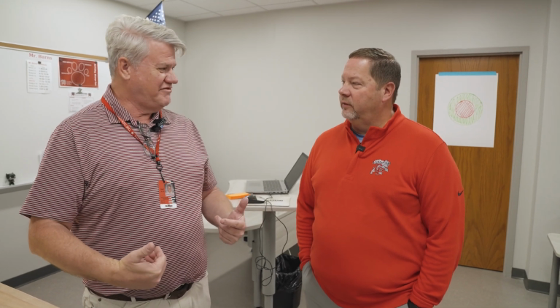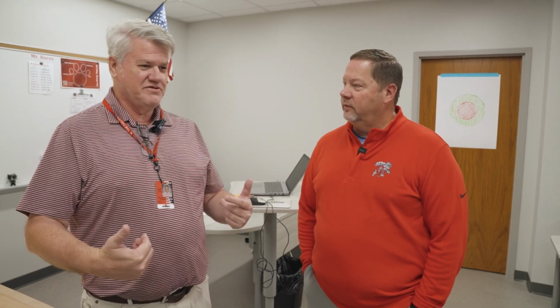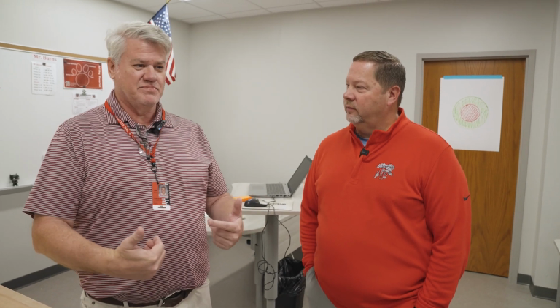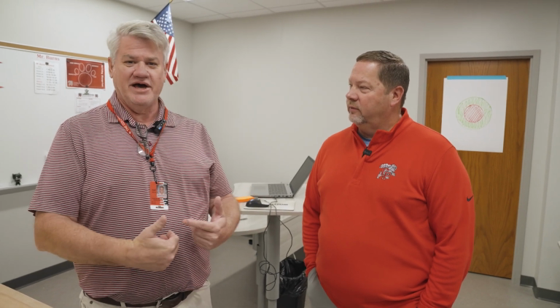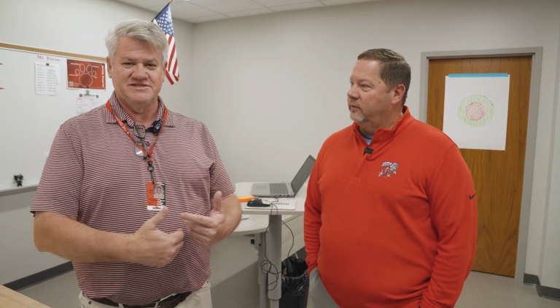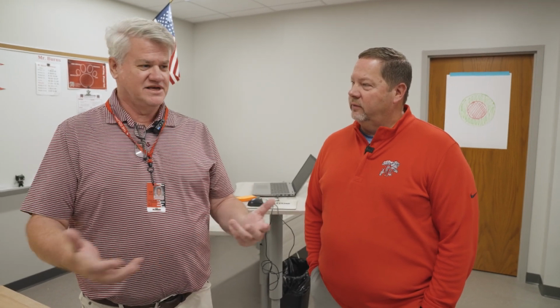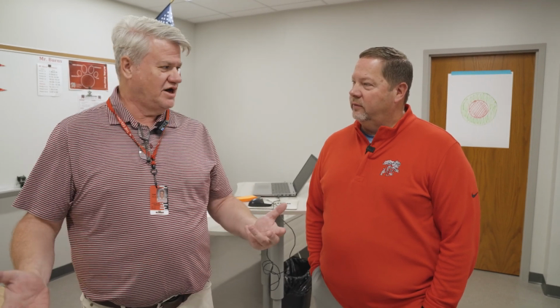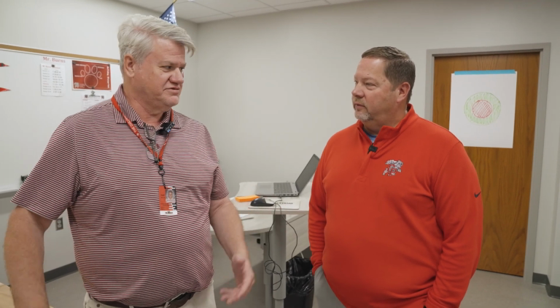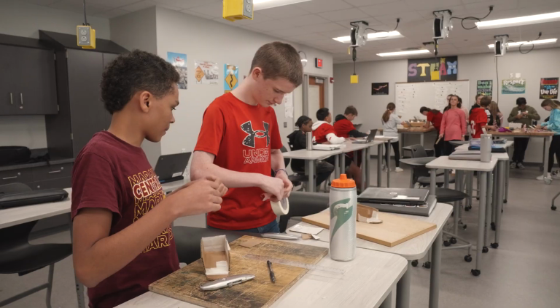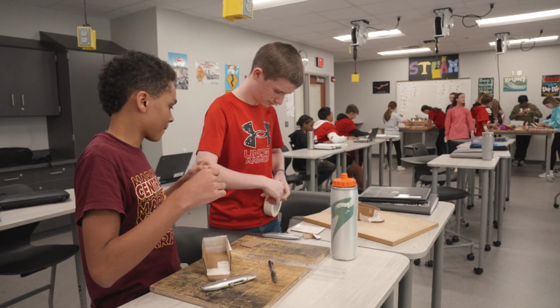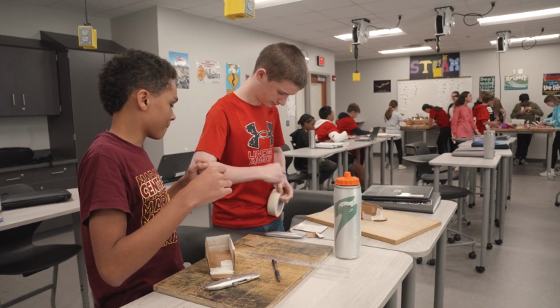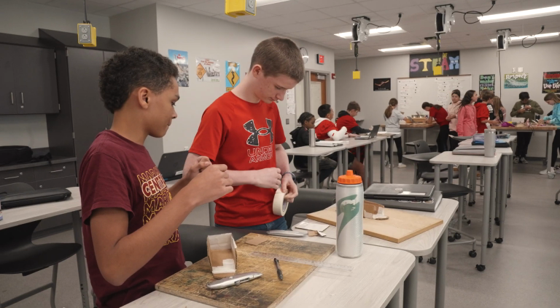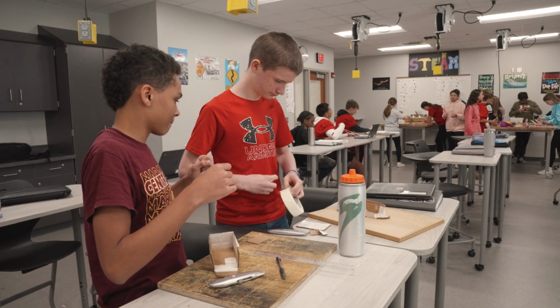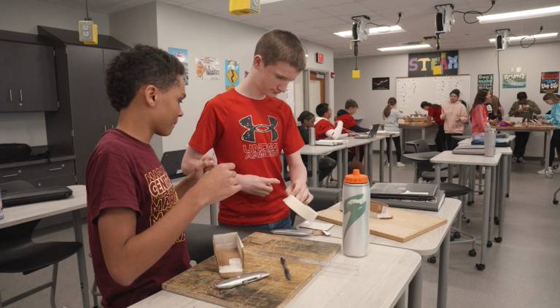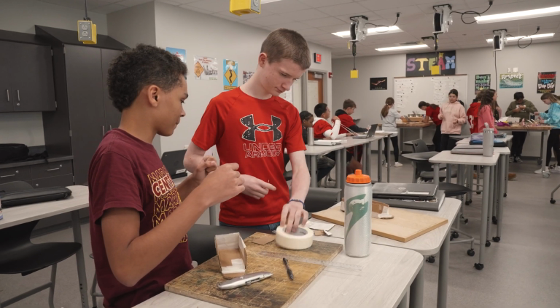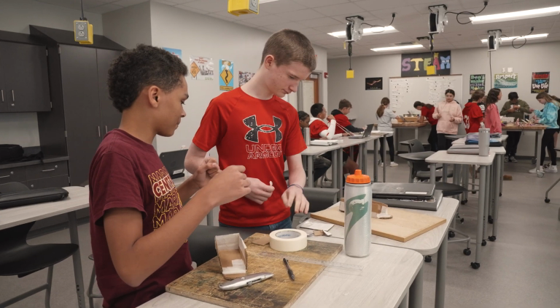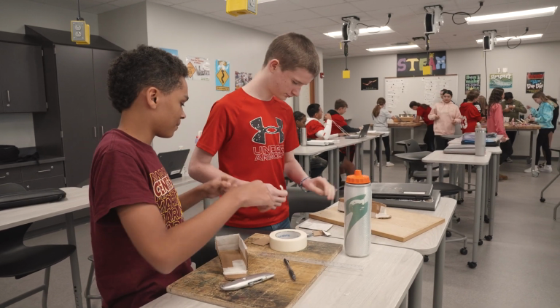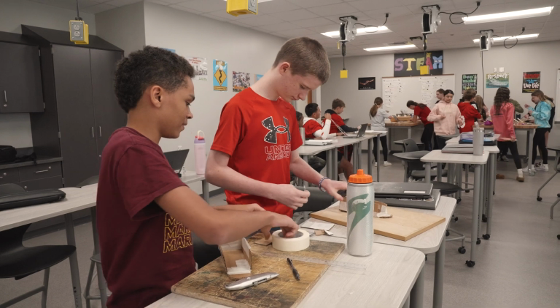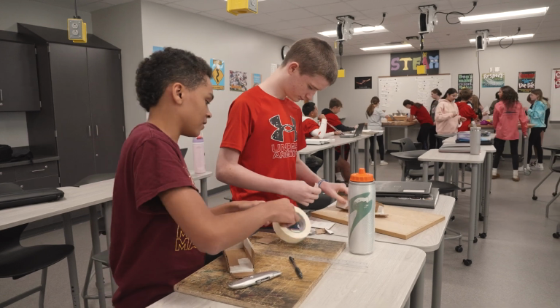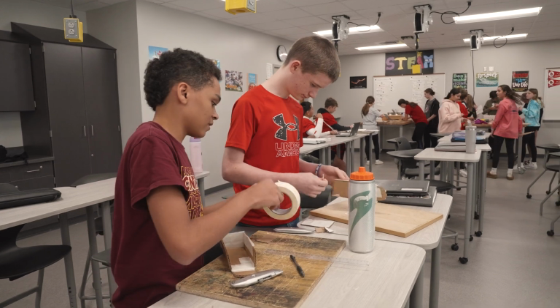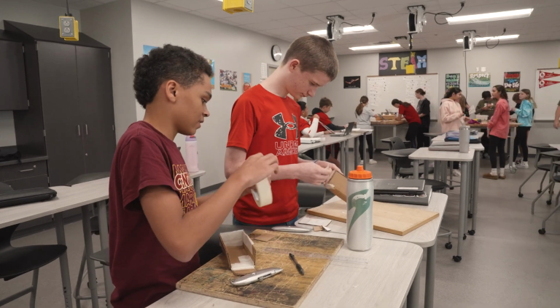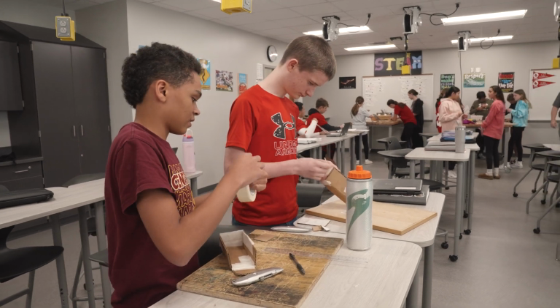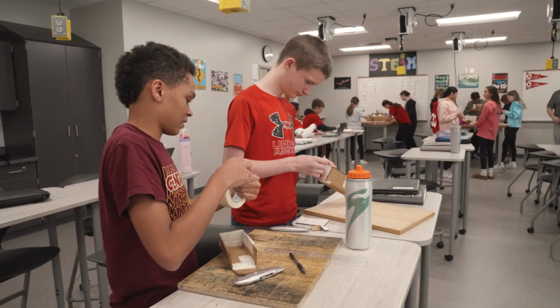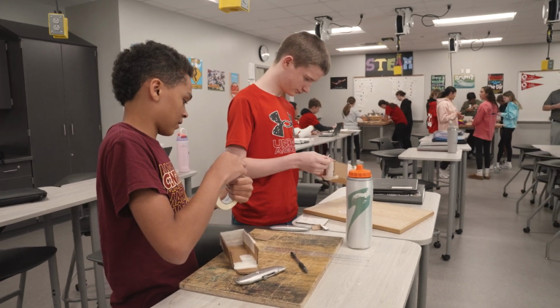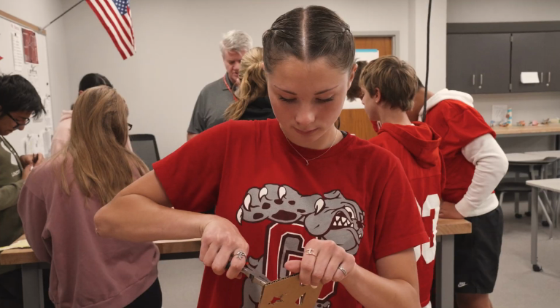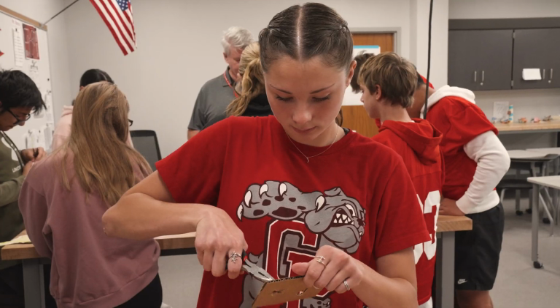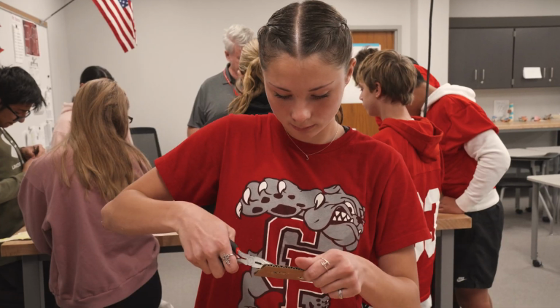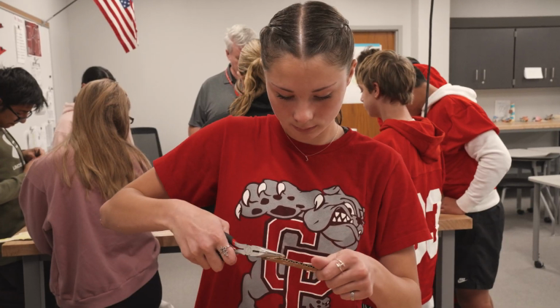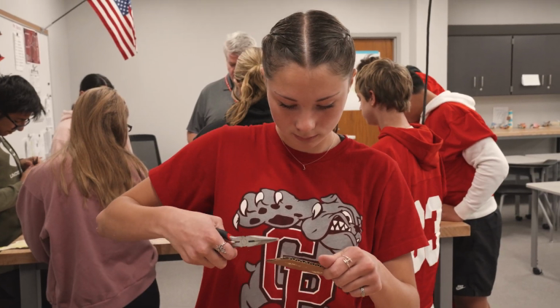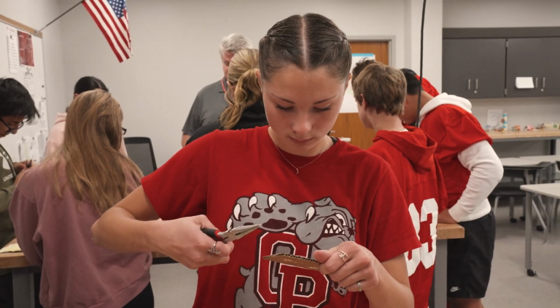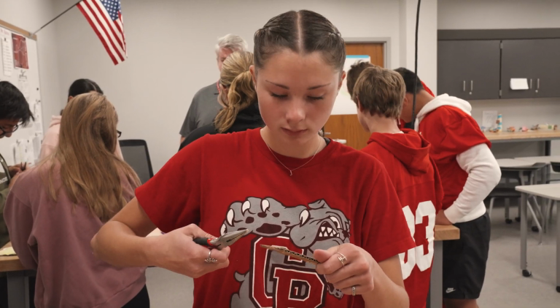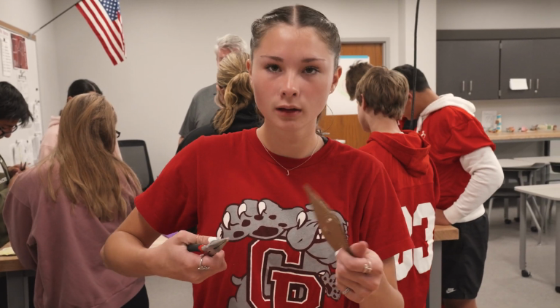Everything we ever bought has gone through this process. Everything in the world has gone through this process. That's the neat thing.